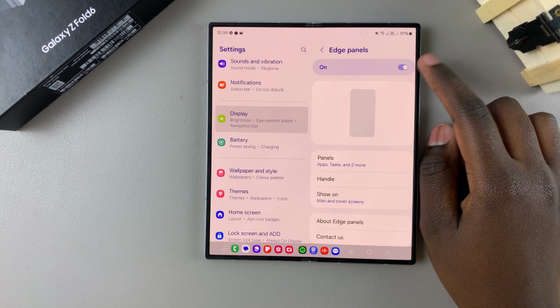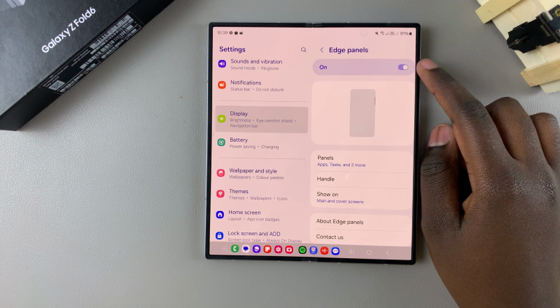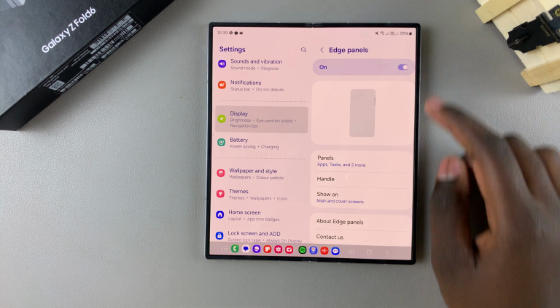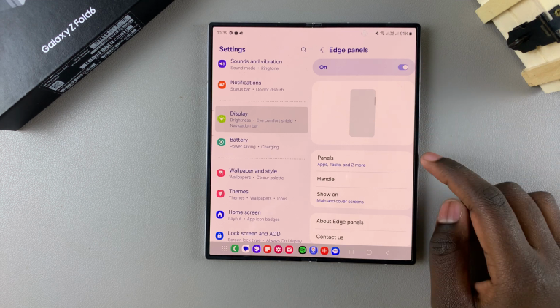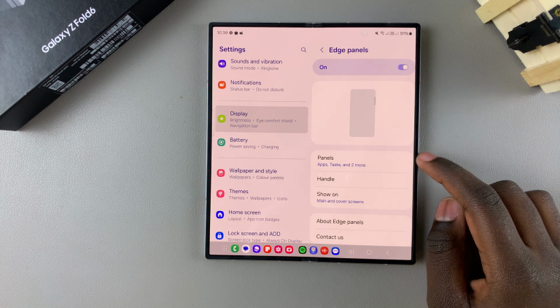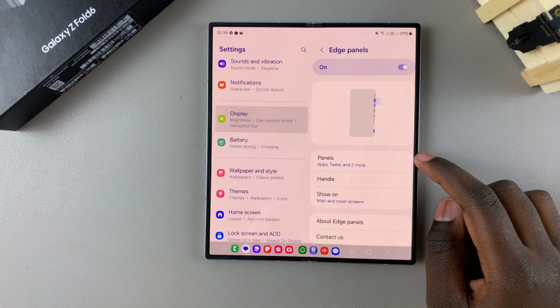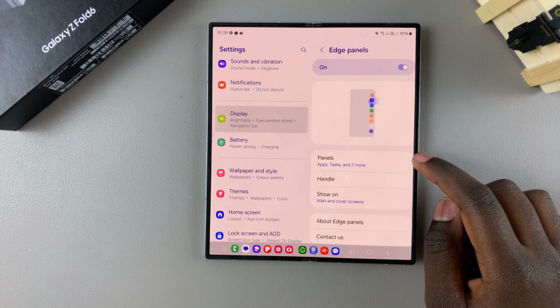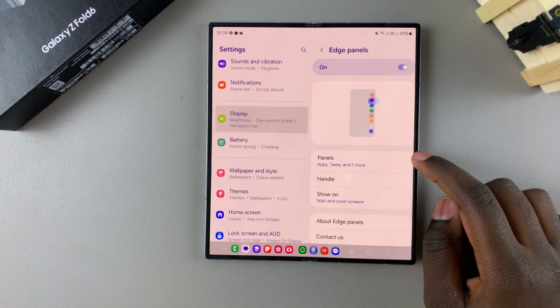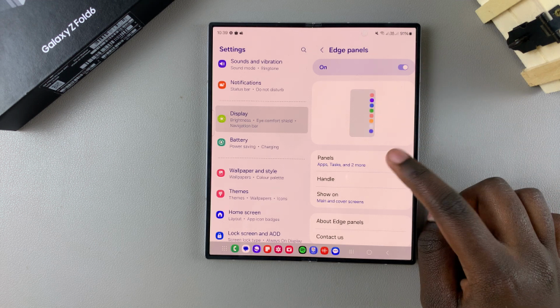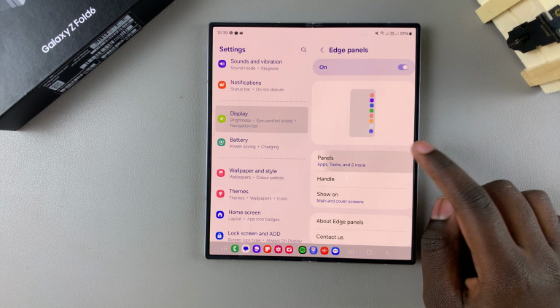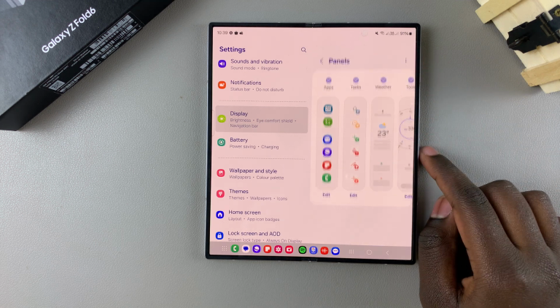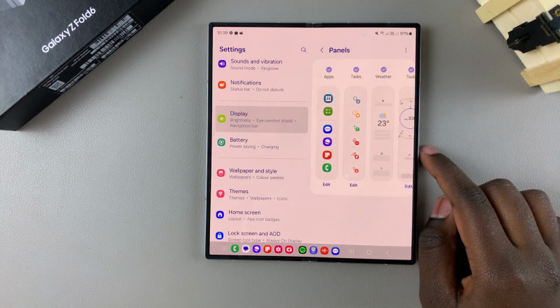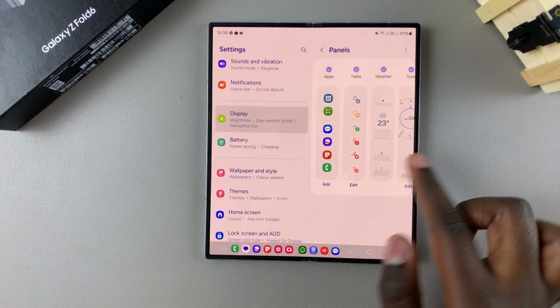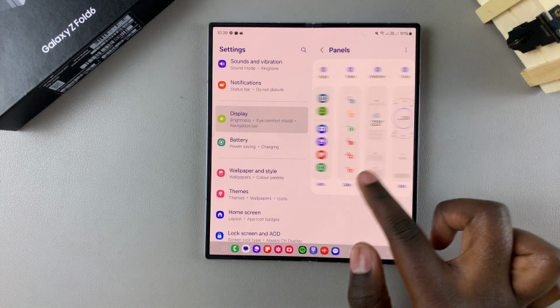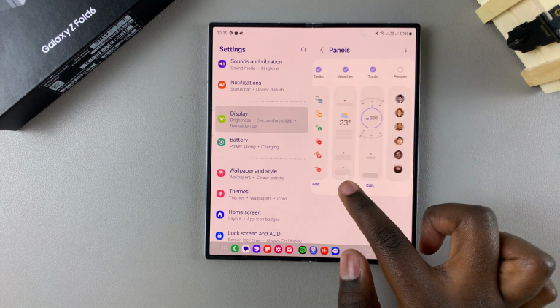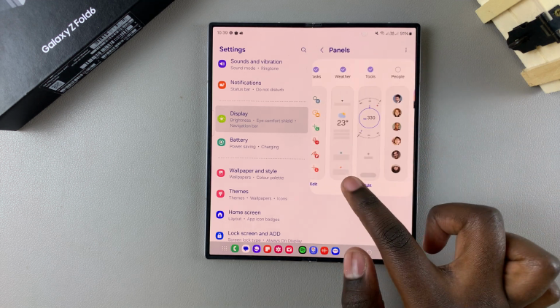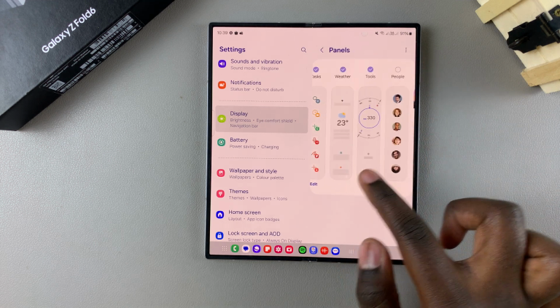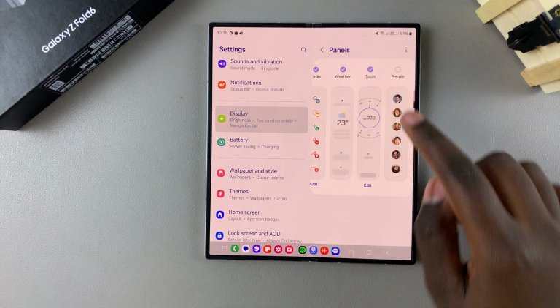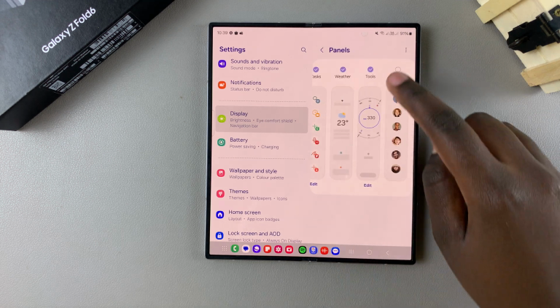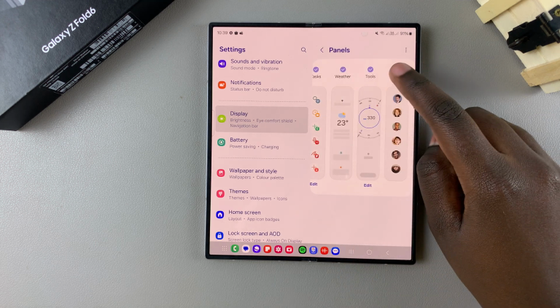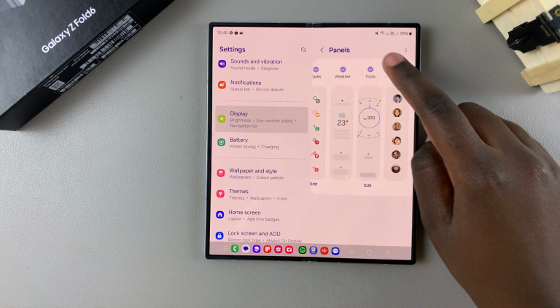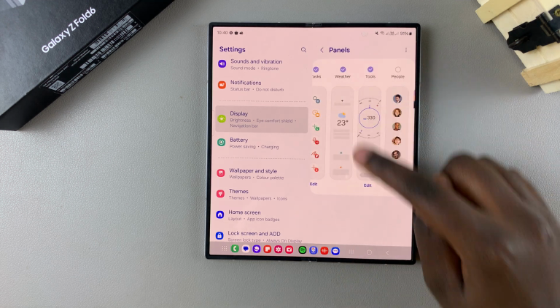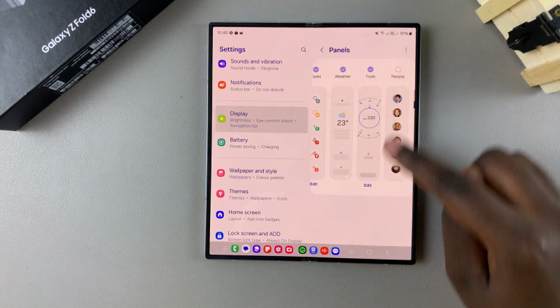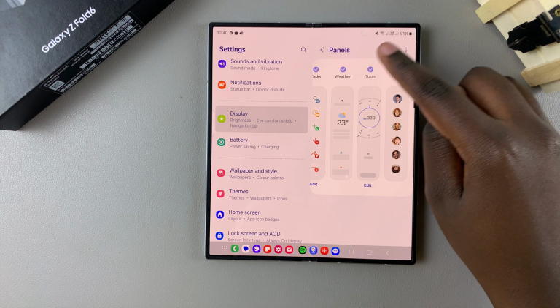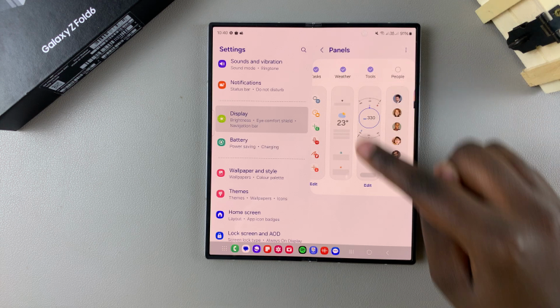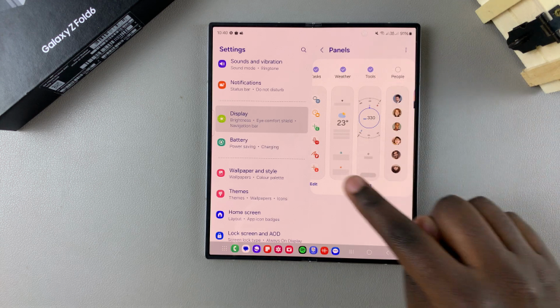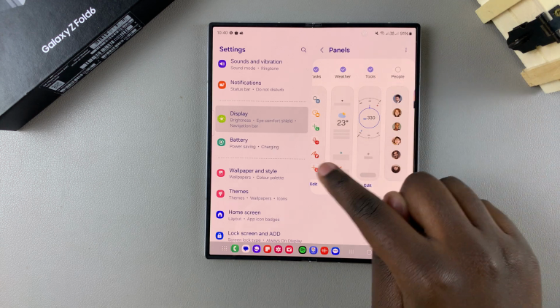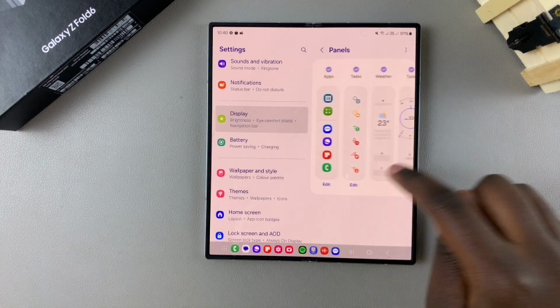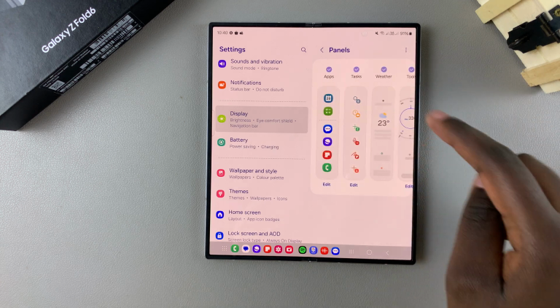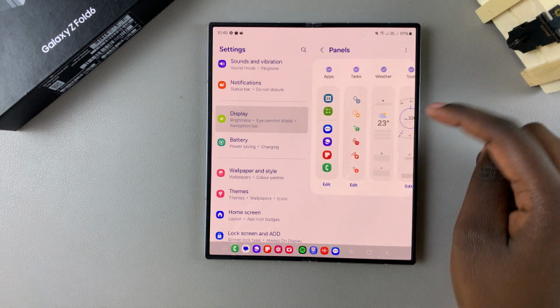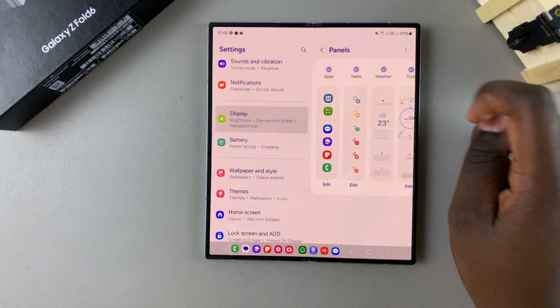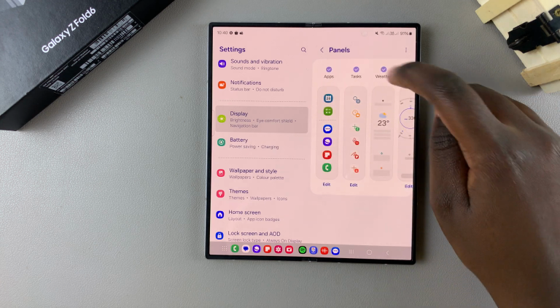Once enabled, go to Panels and select Tools, and make sure it's been added onto your Edge Panels.